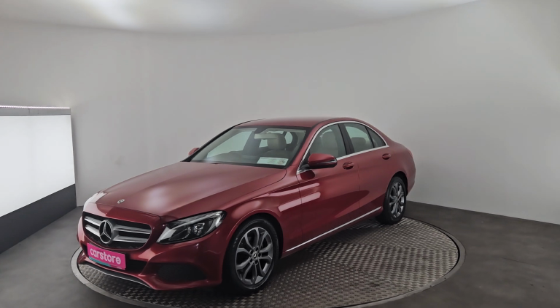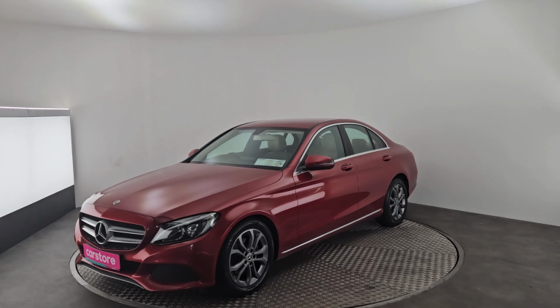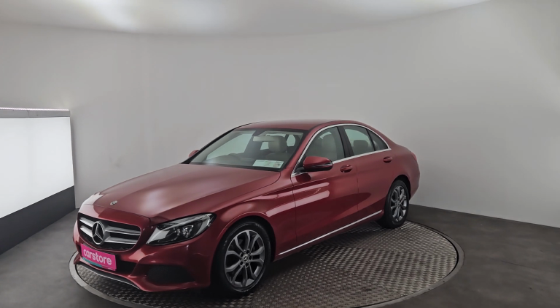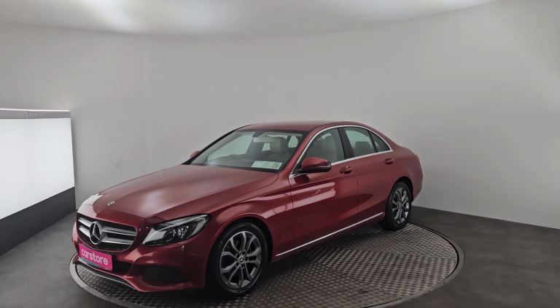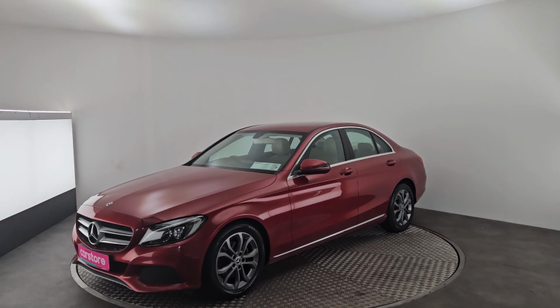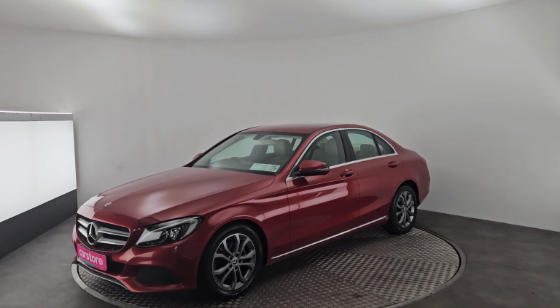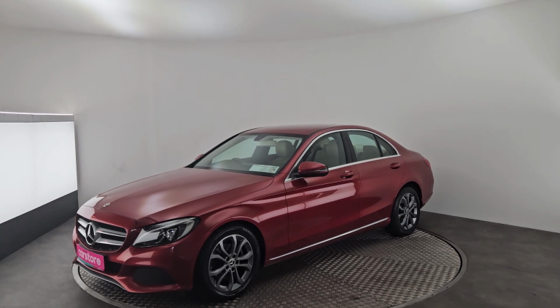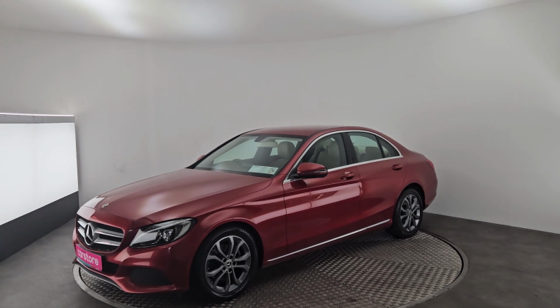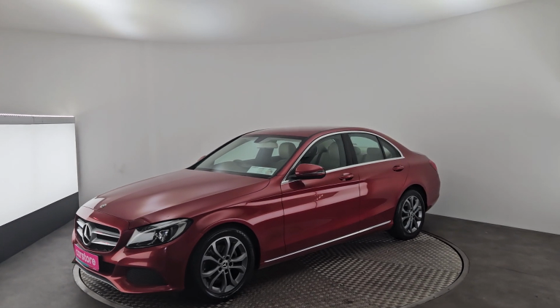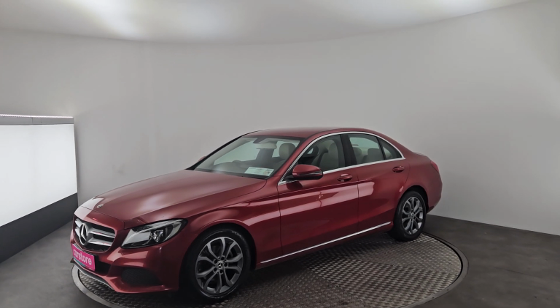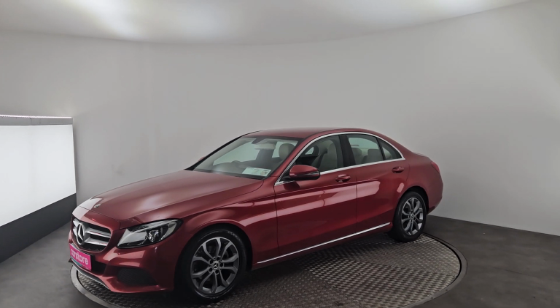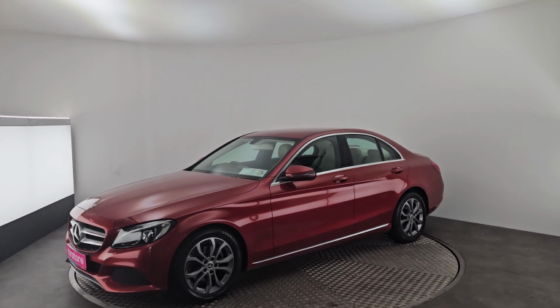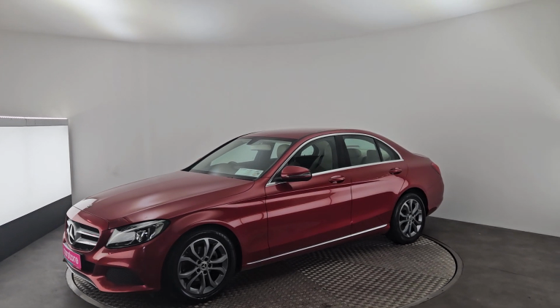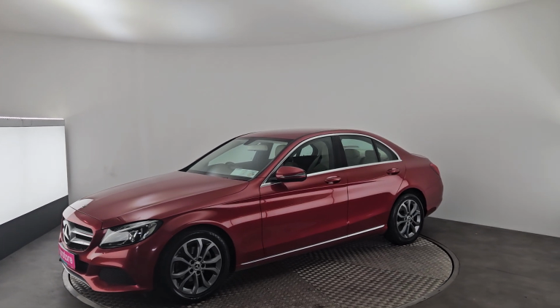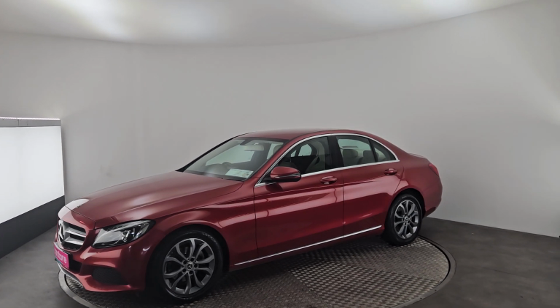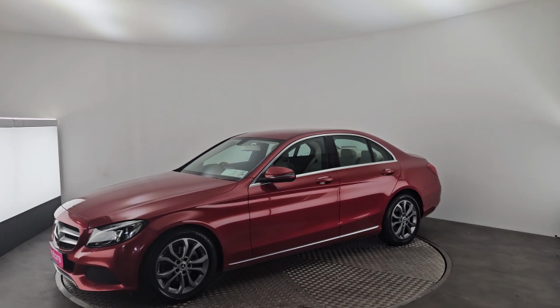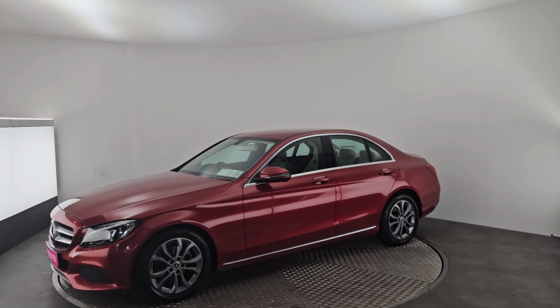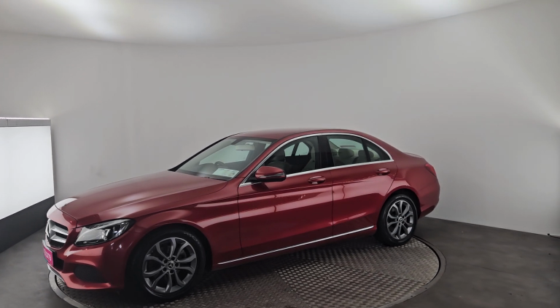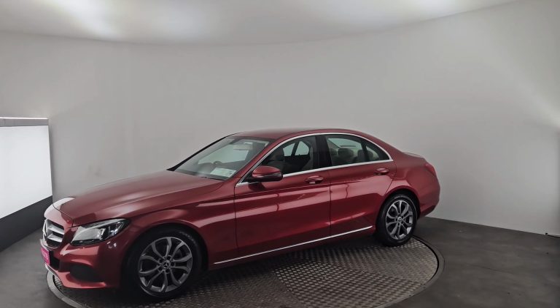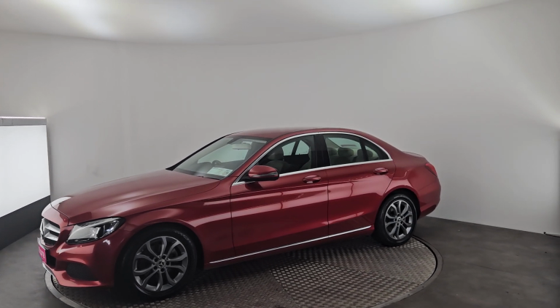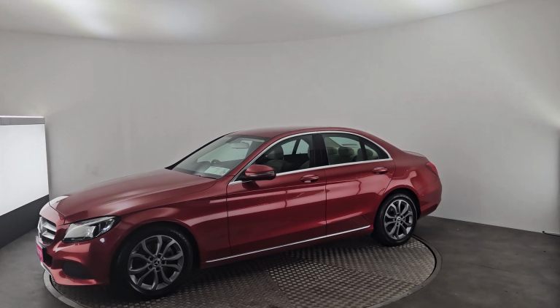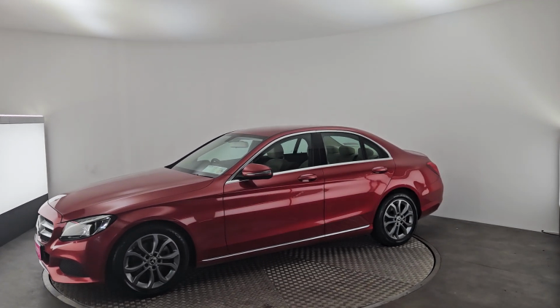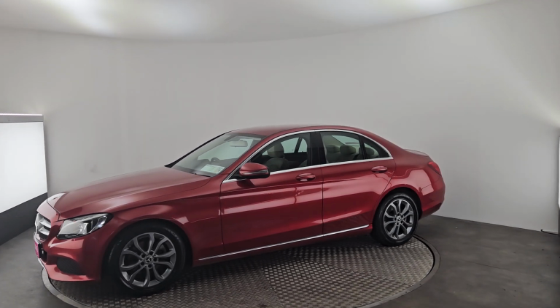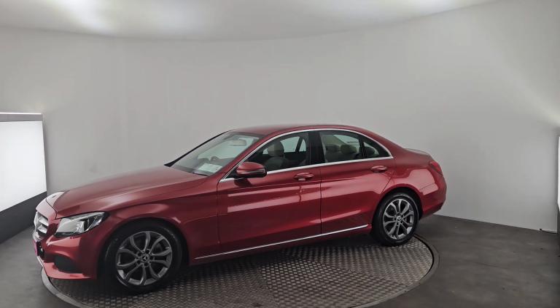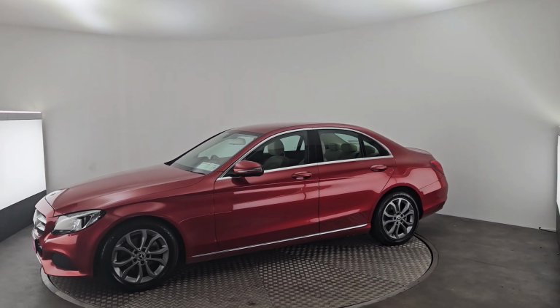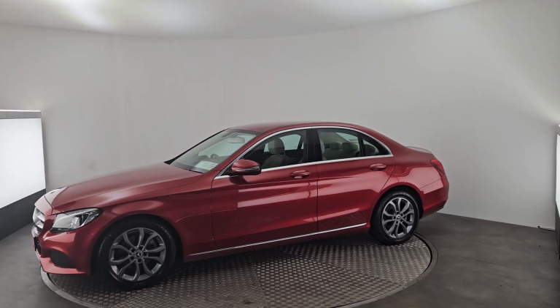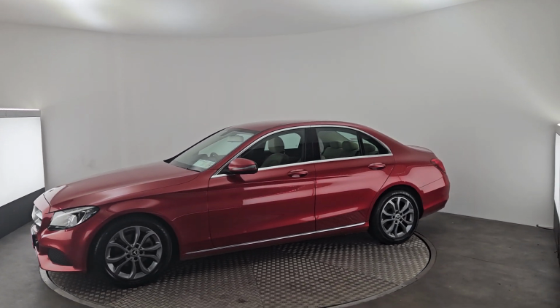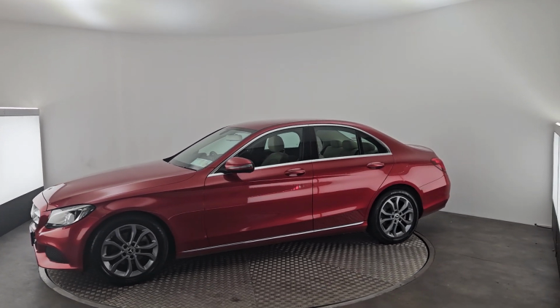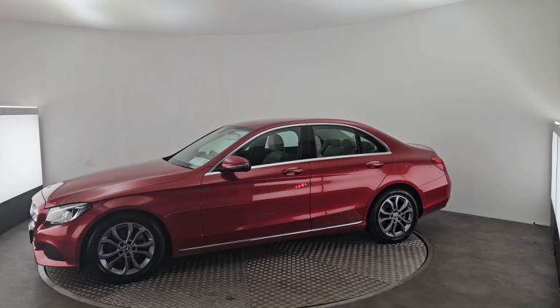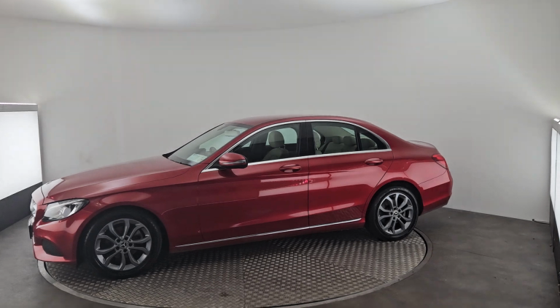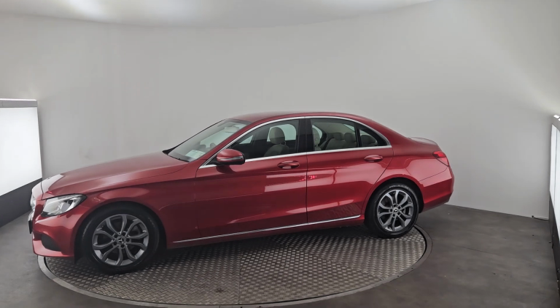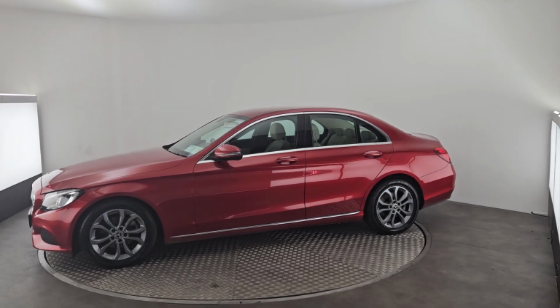It's a 1.6 diesel automatic and, like the rest of our cars, it comes with 12 months warranty, fully valeted and fully serviced.